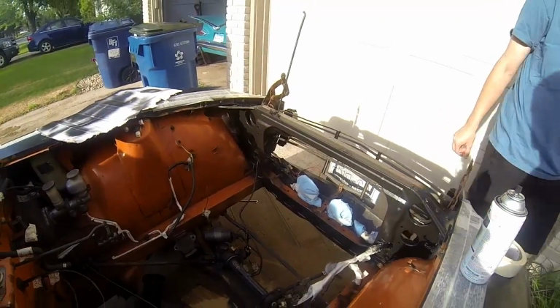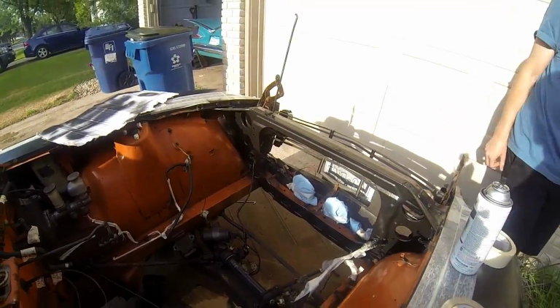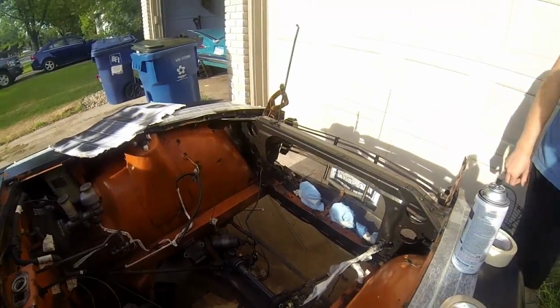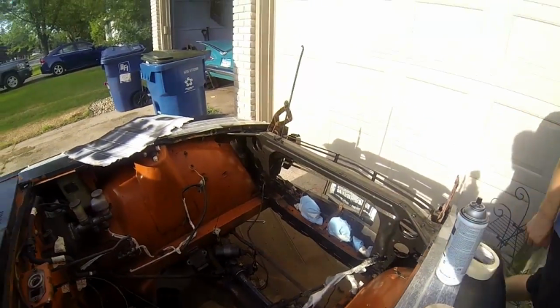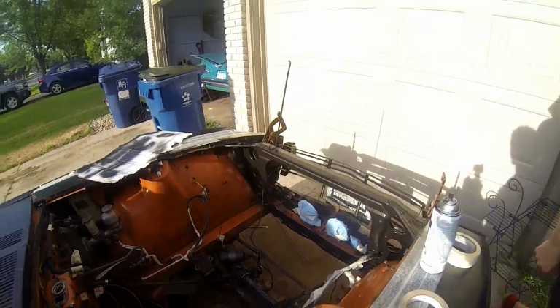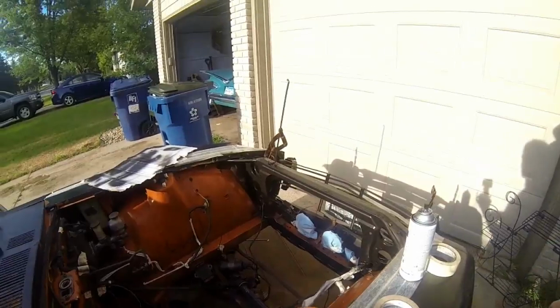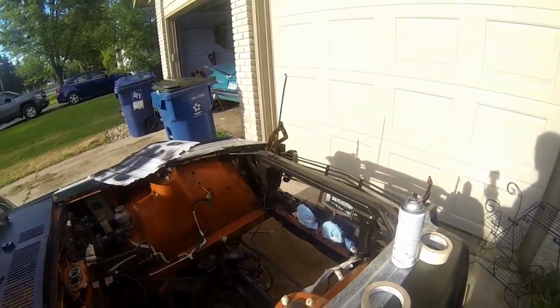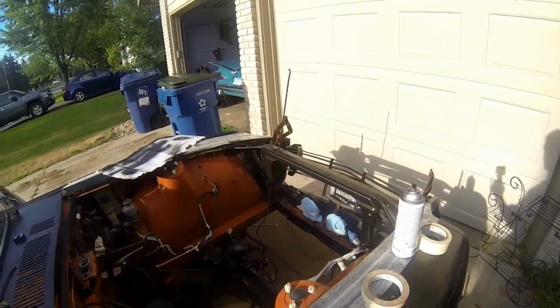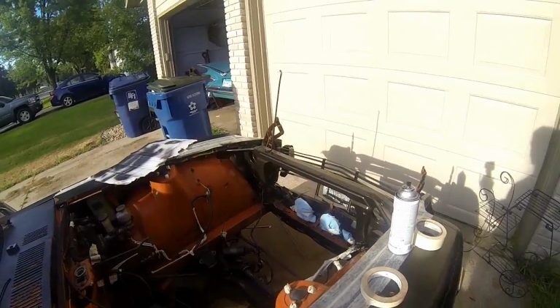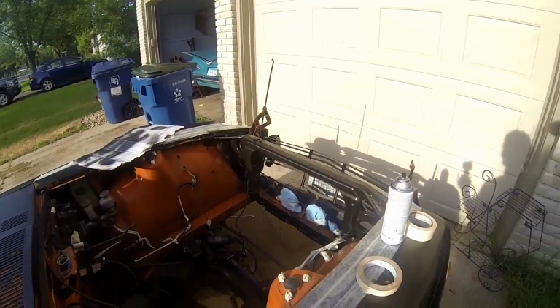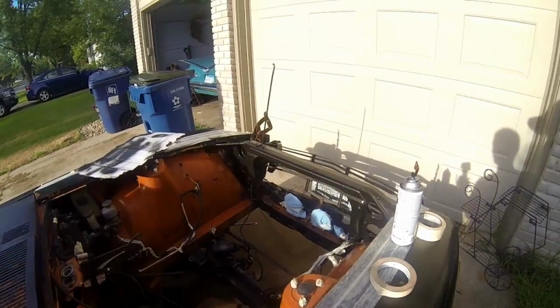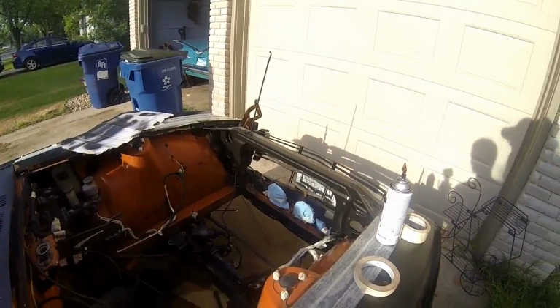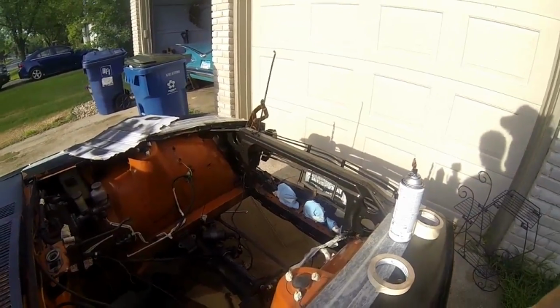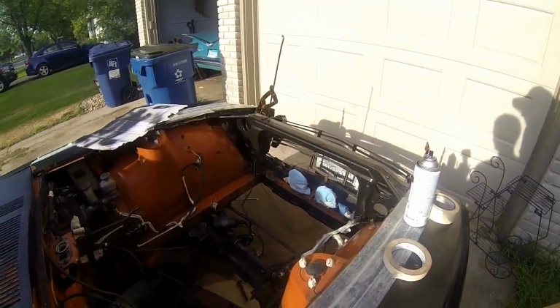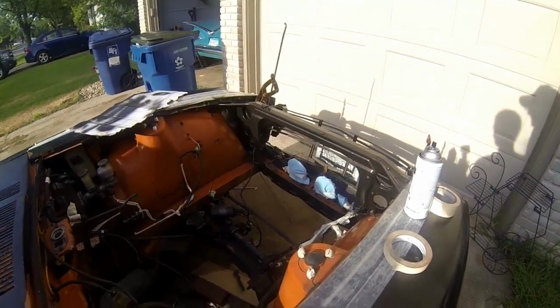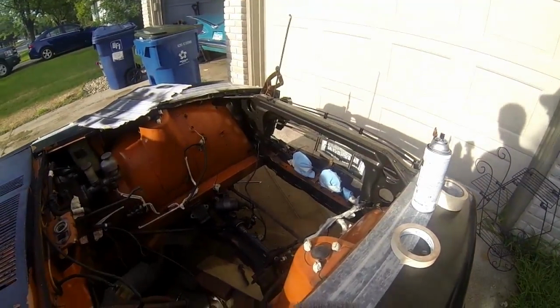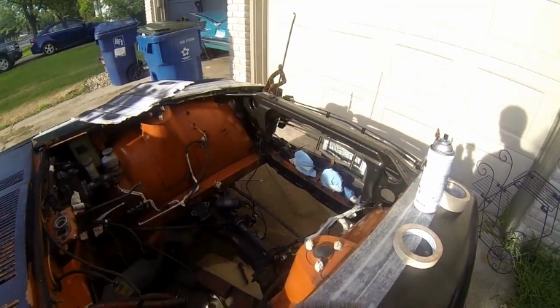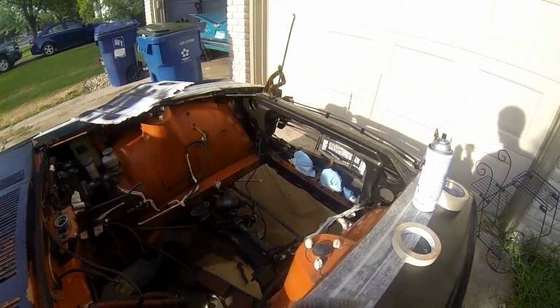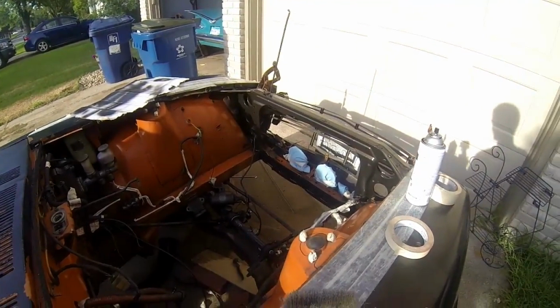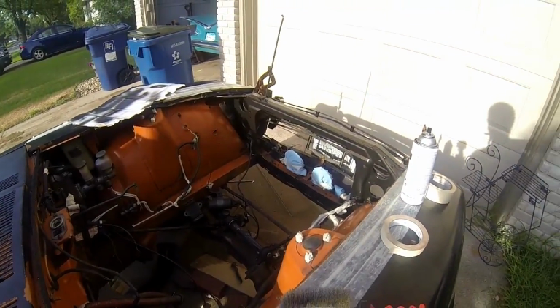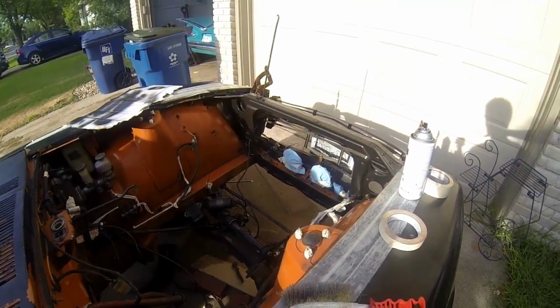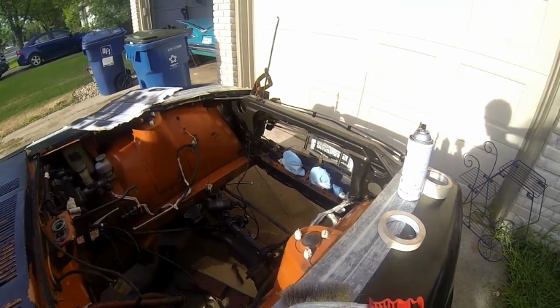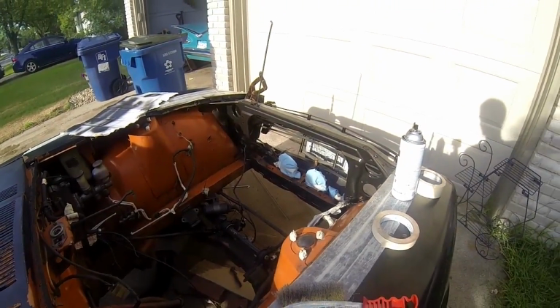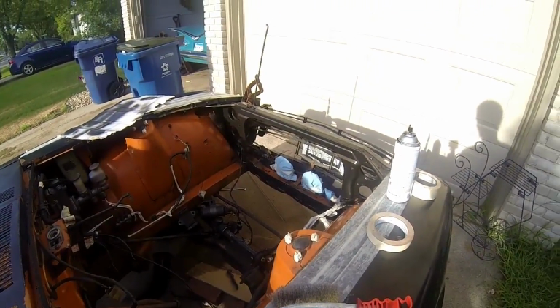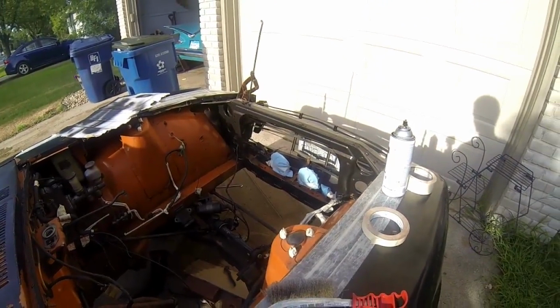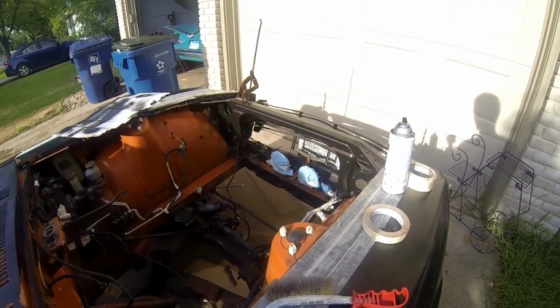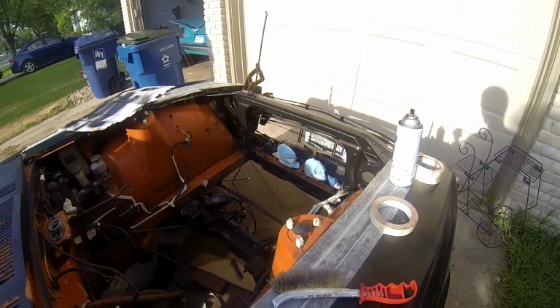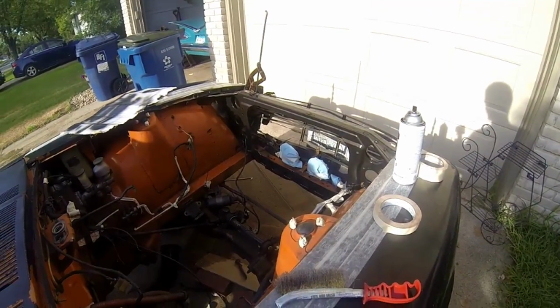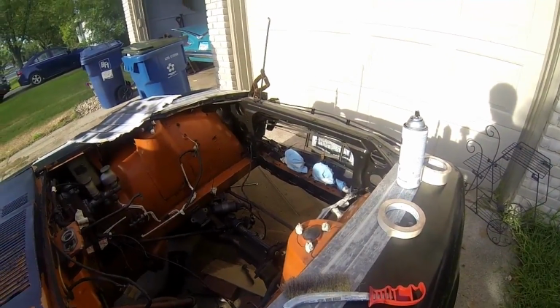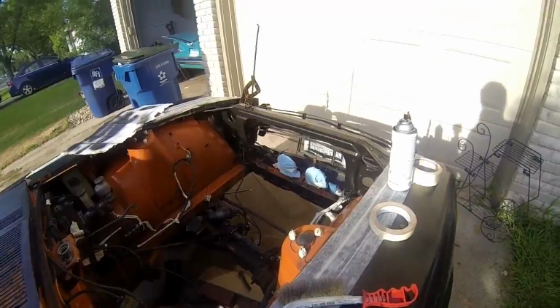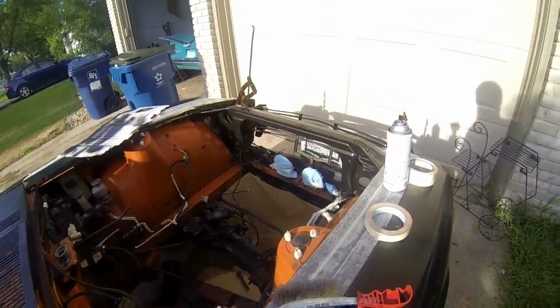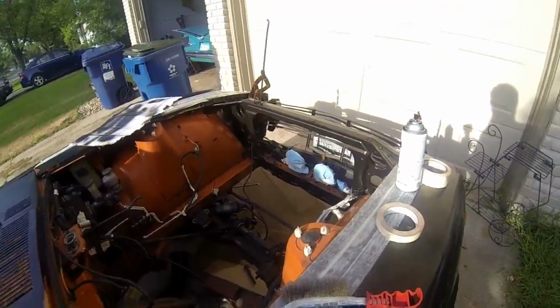I think it looks like it's been replaced. Yeah, we got a lot of... it might just be textured. It looks good.